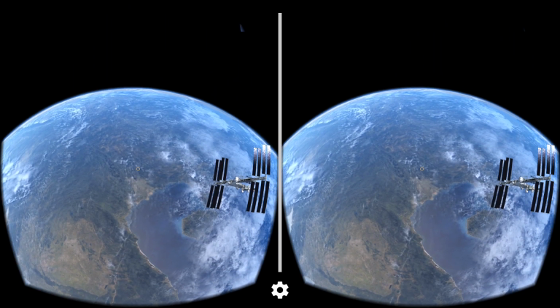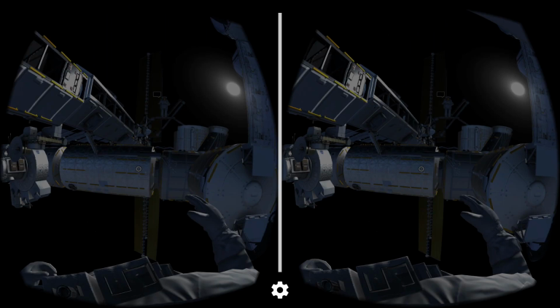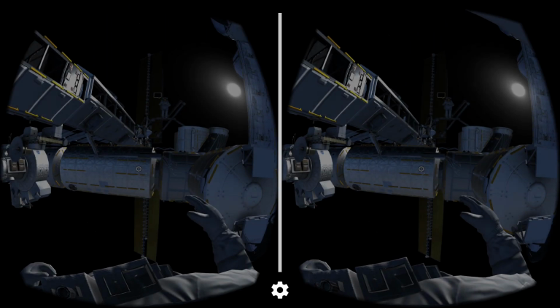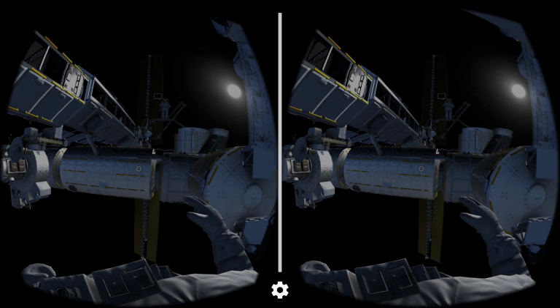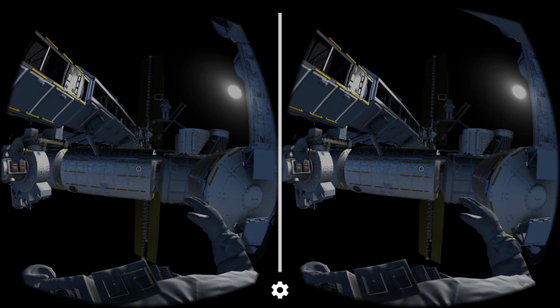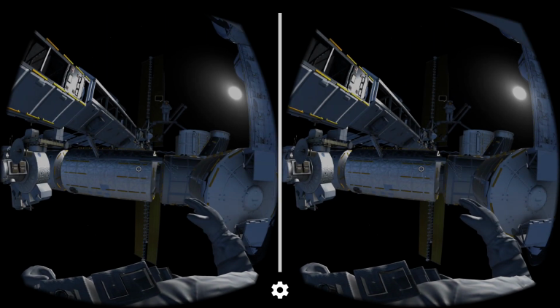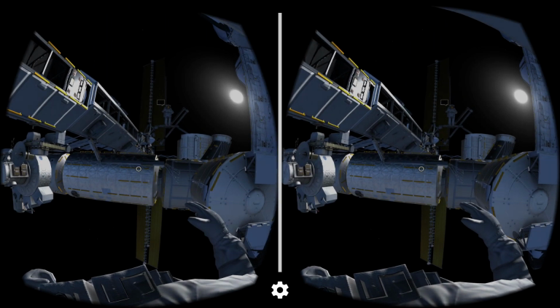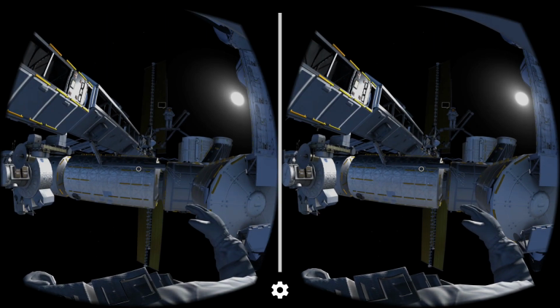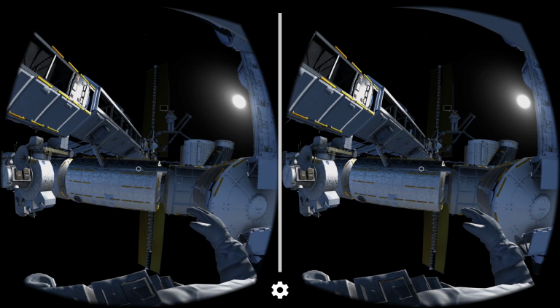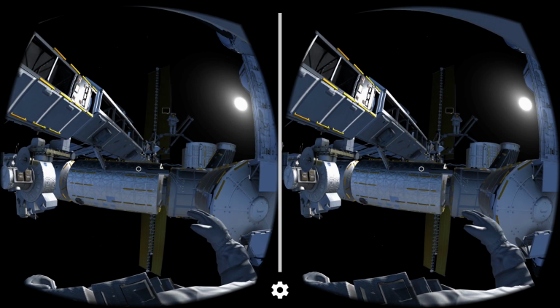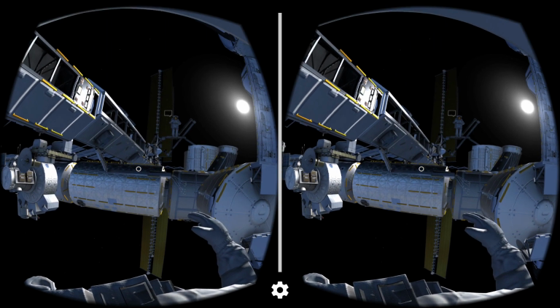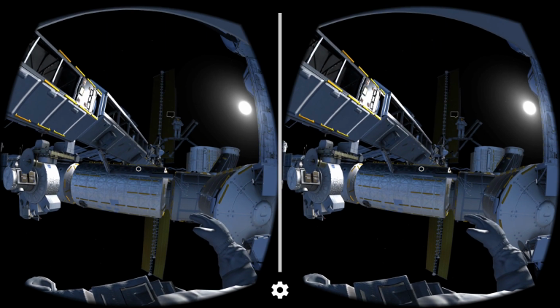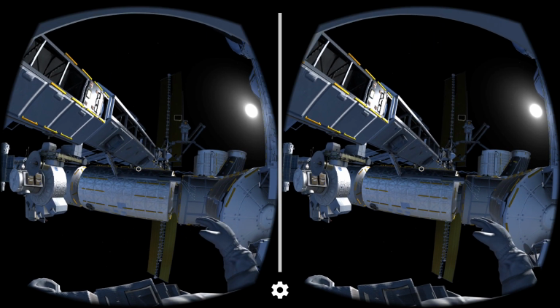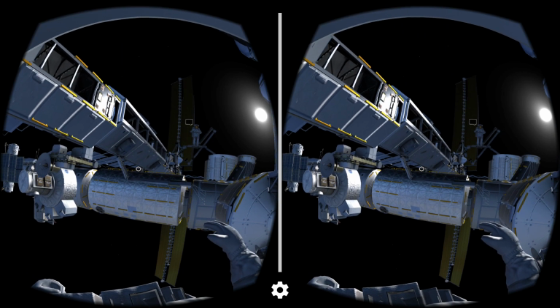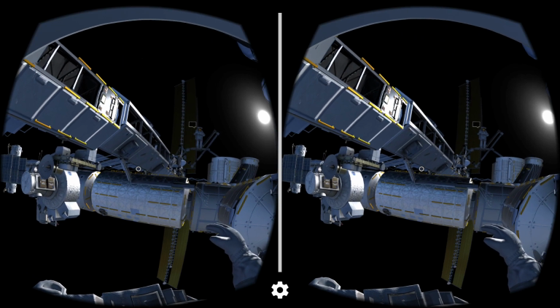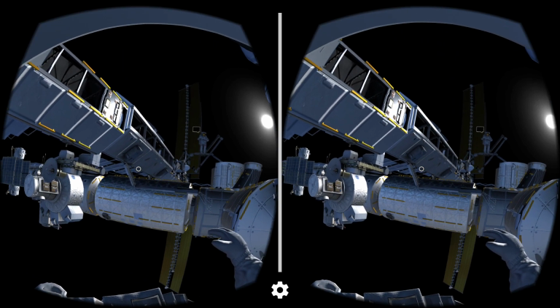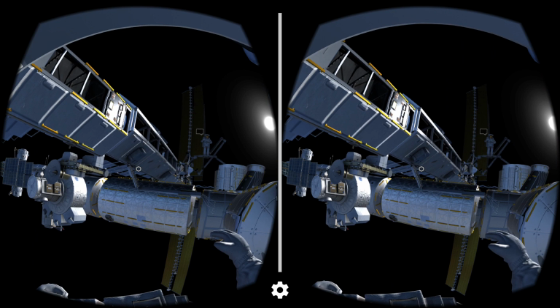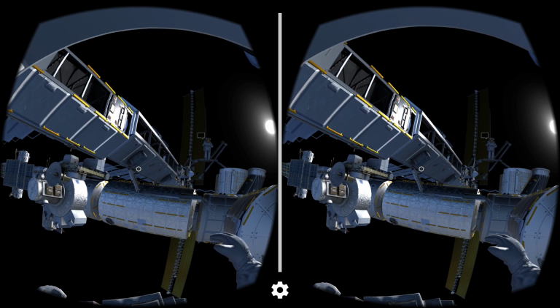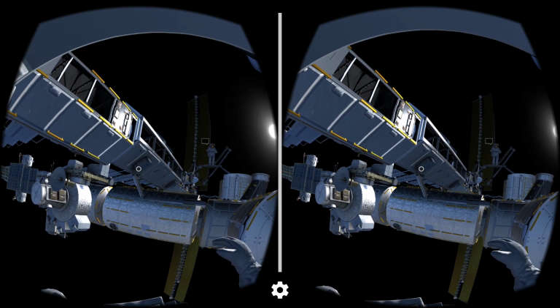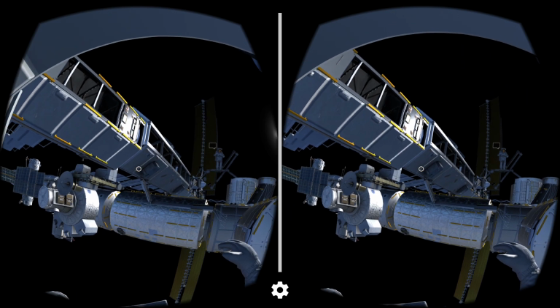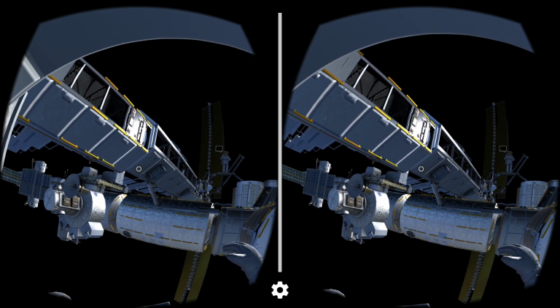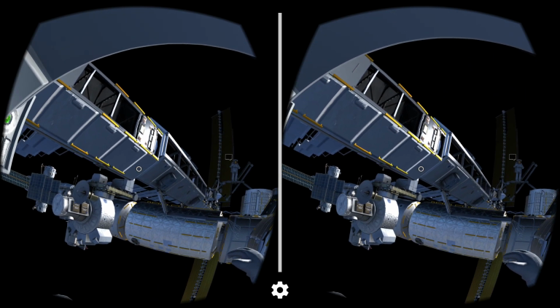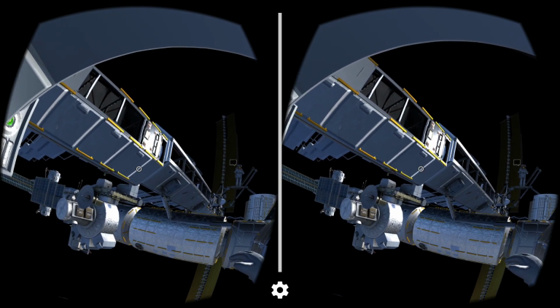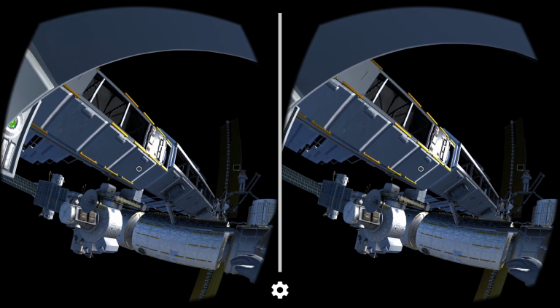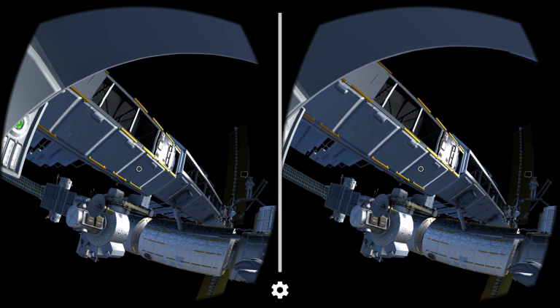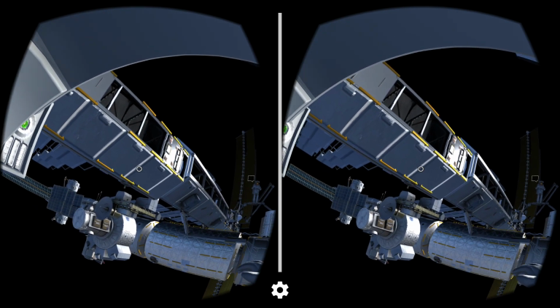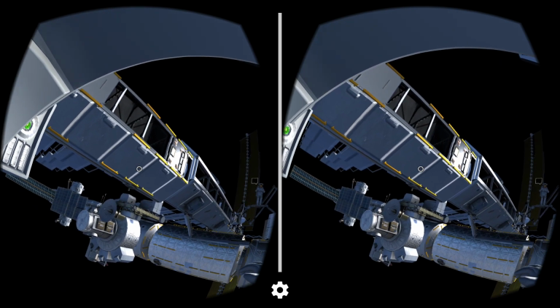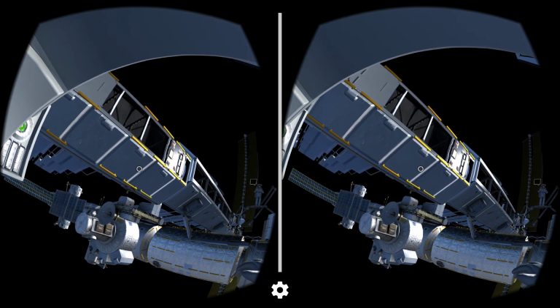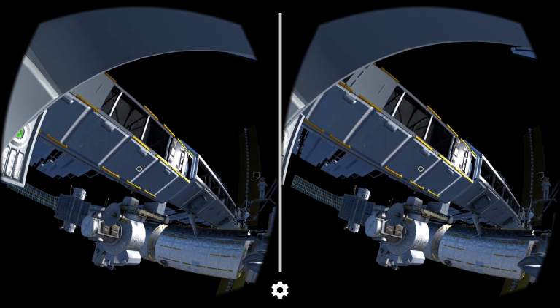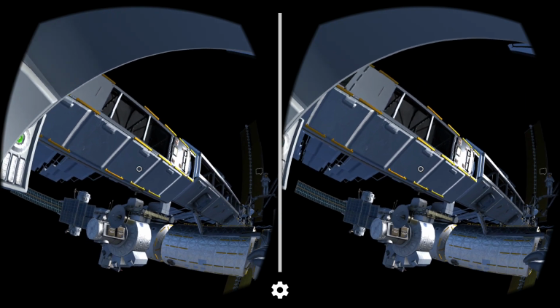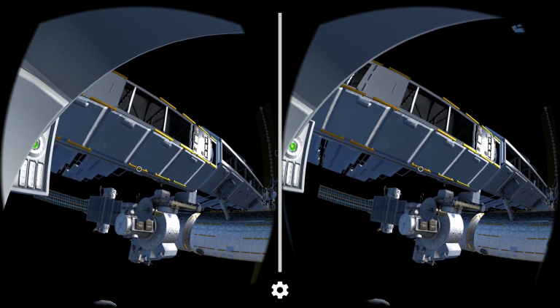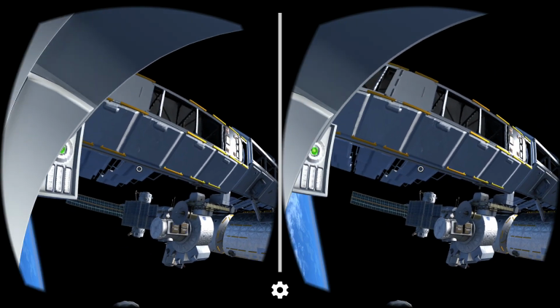Welcome to the International Space Station, or ISS. Look up here, about the airlock.